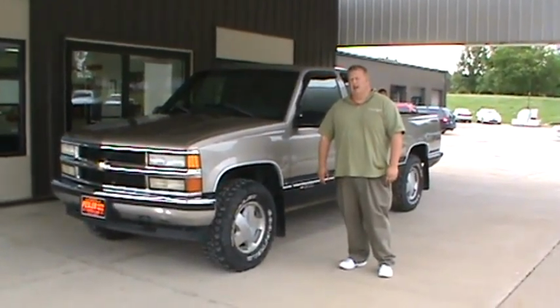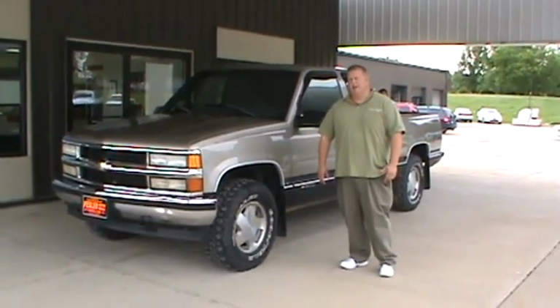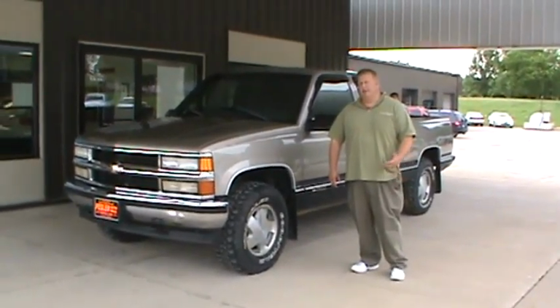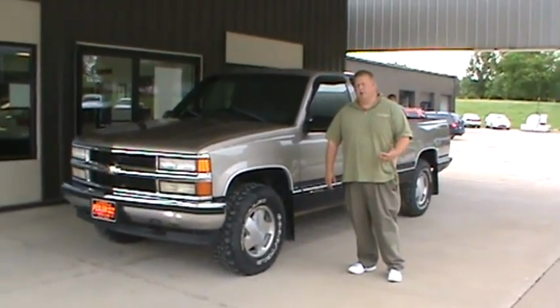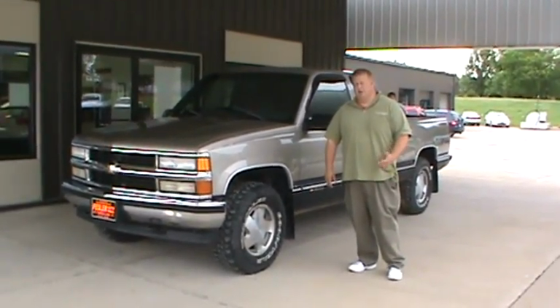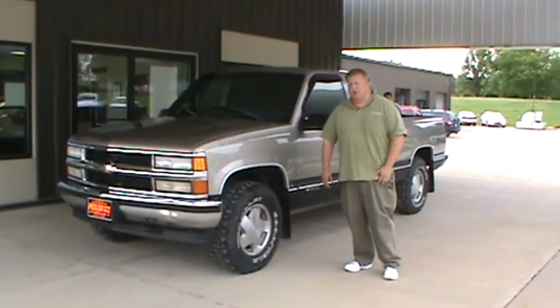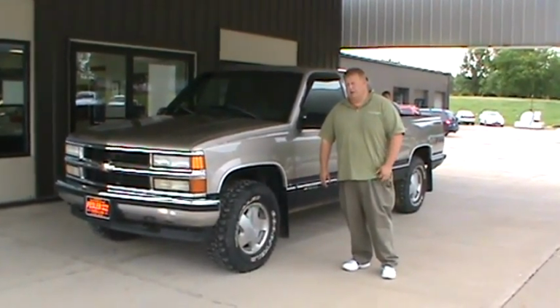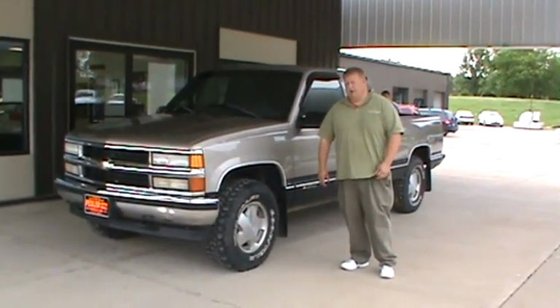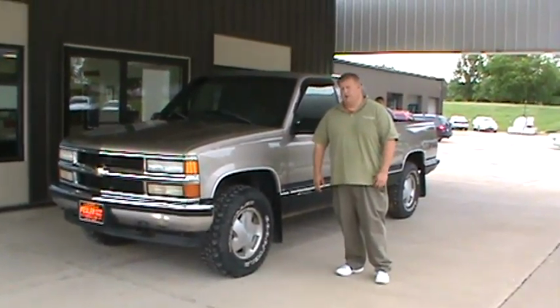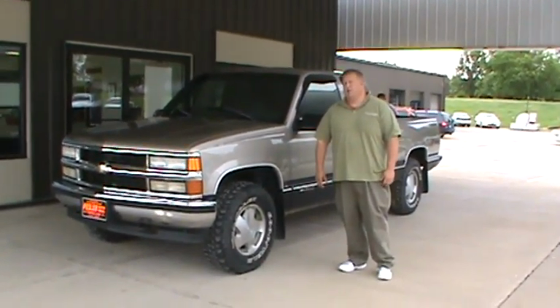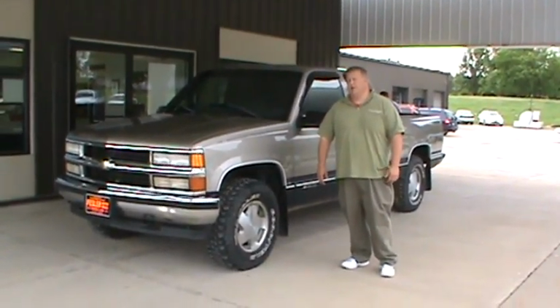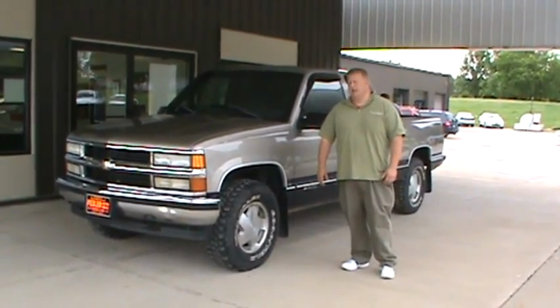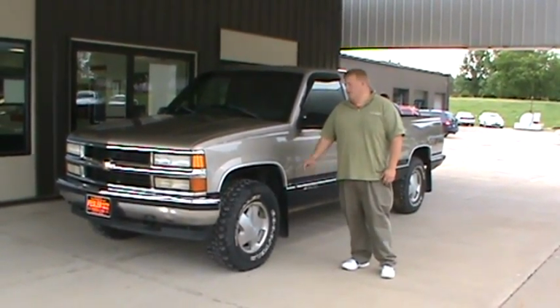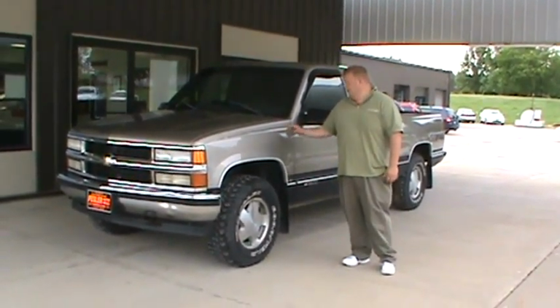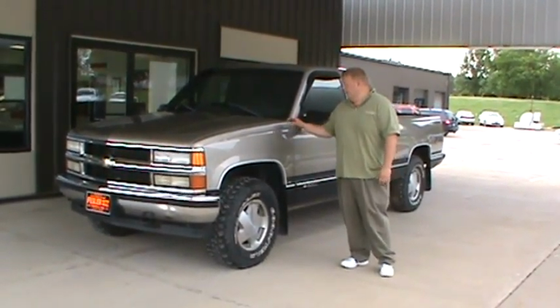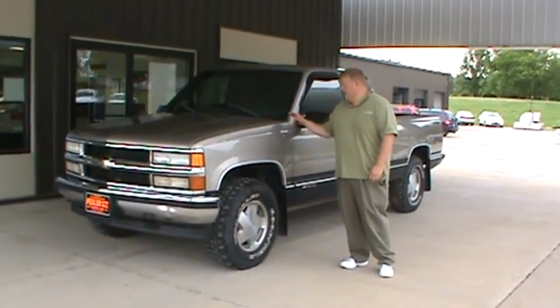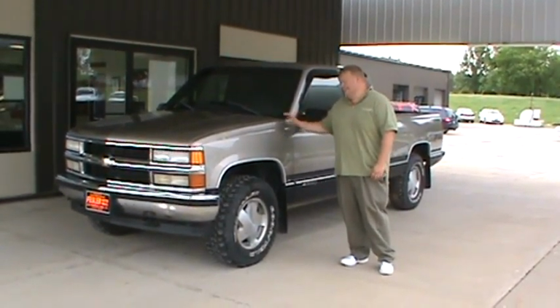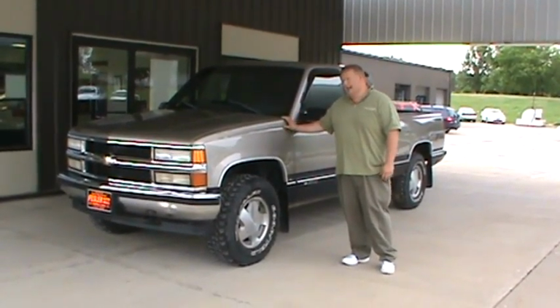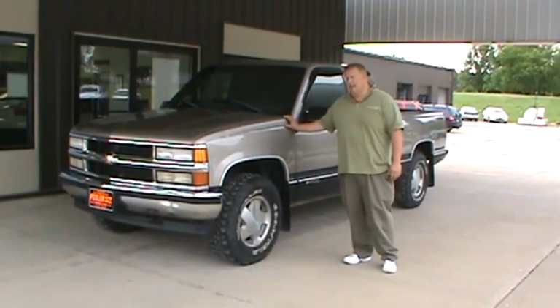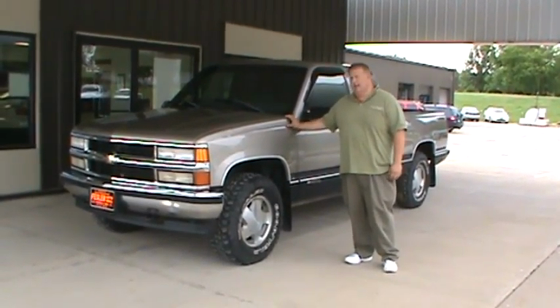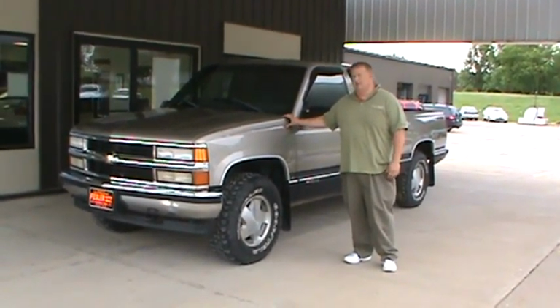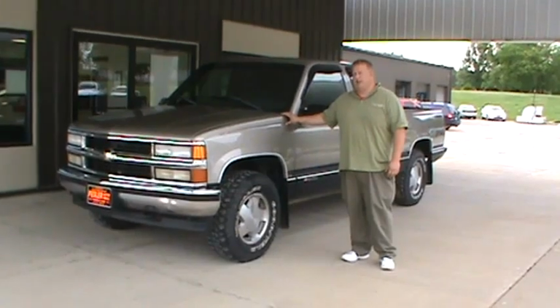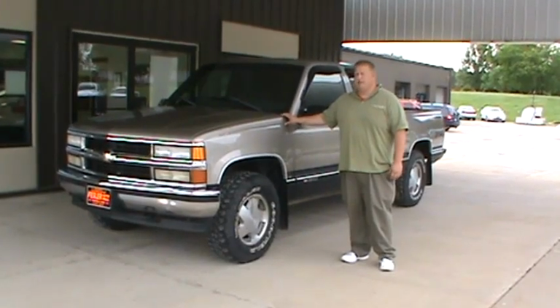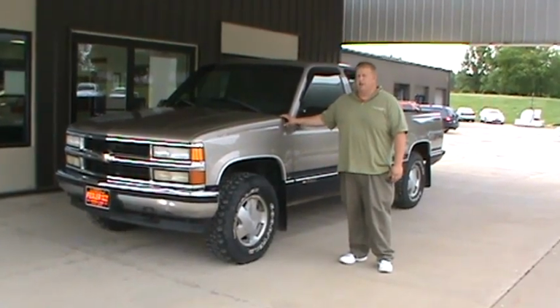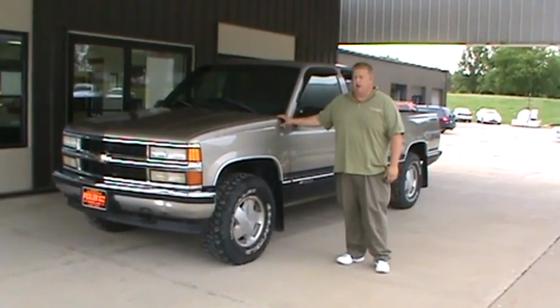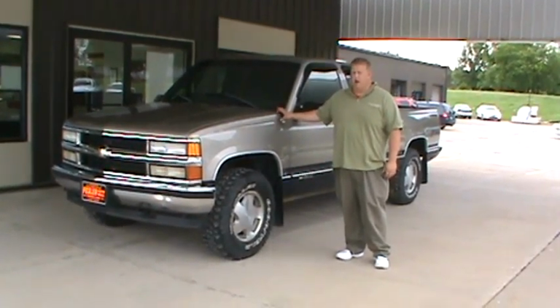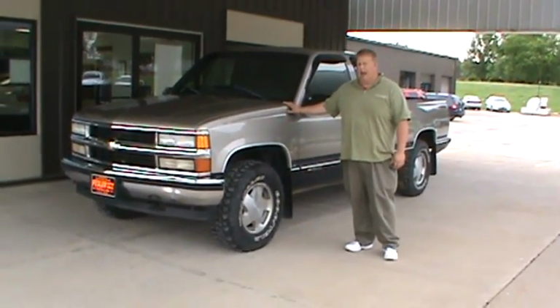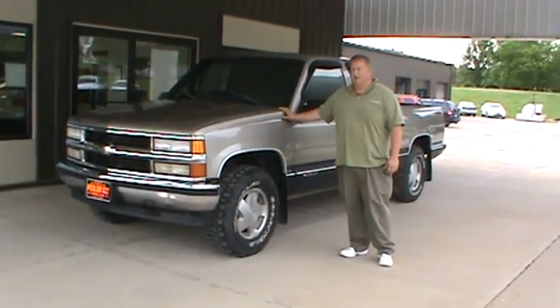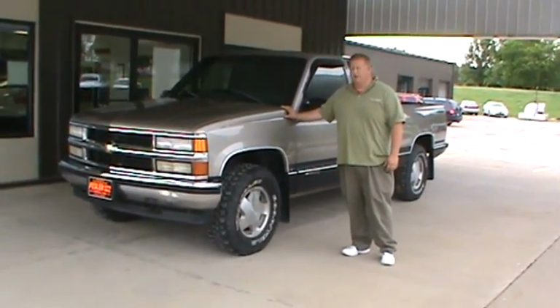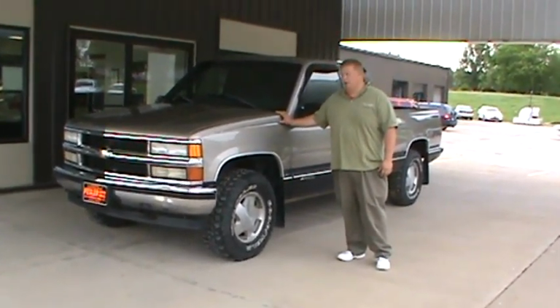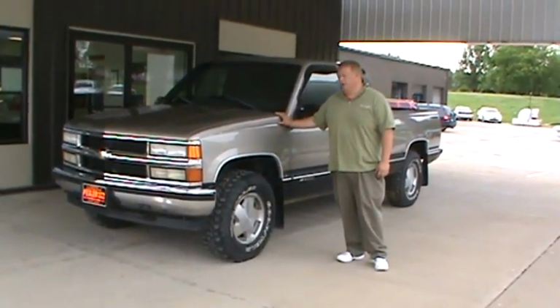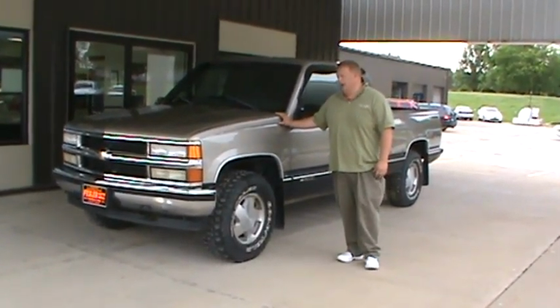Hi there, Tom Drewsch over here at Festival Automobile. Today I want to talk about this 98 Chevy Silverado half-ton four-wheel drive.